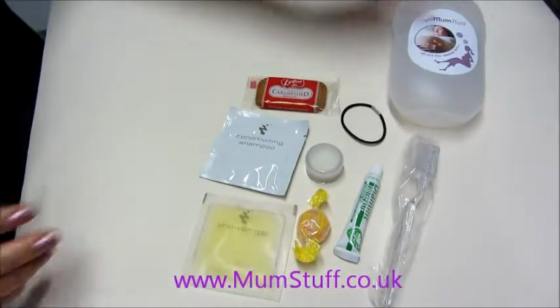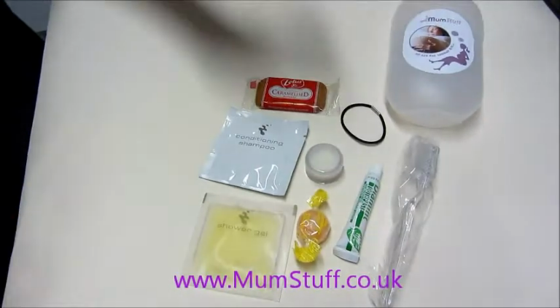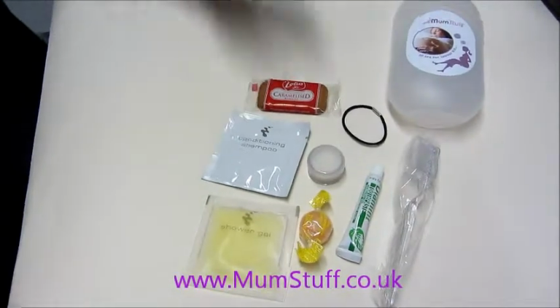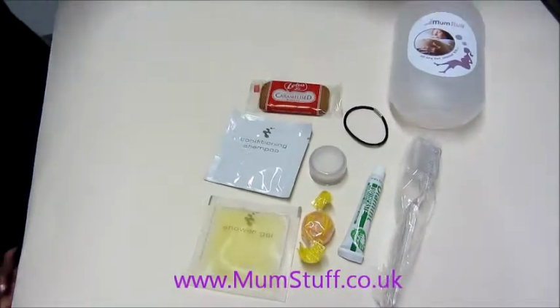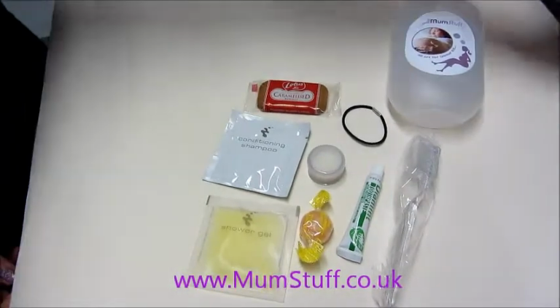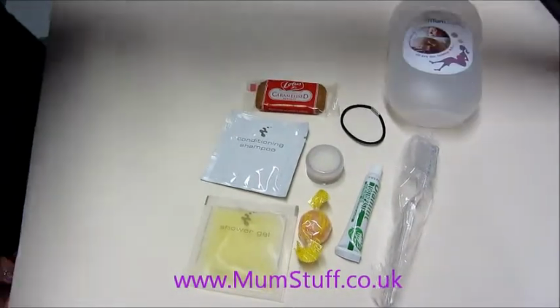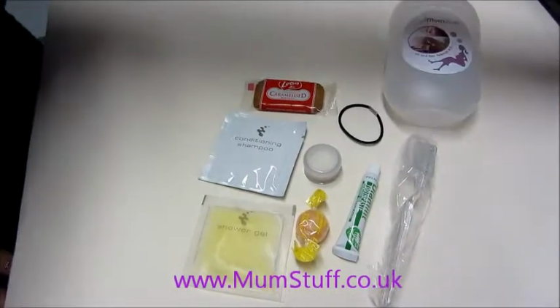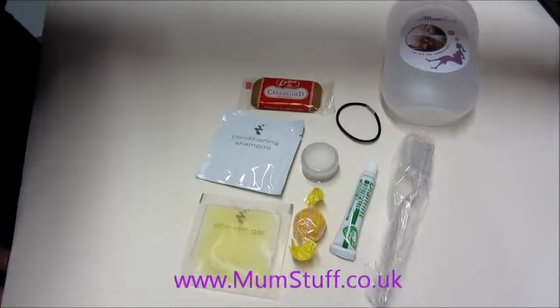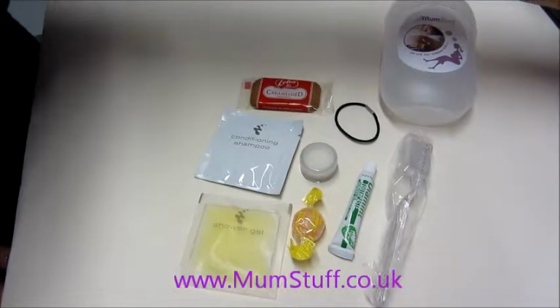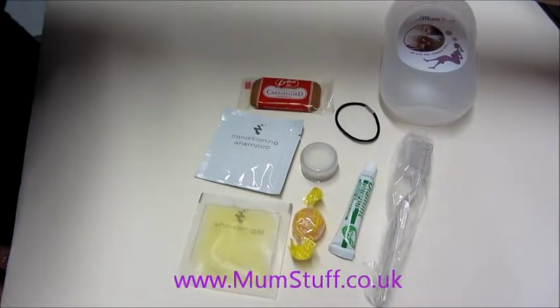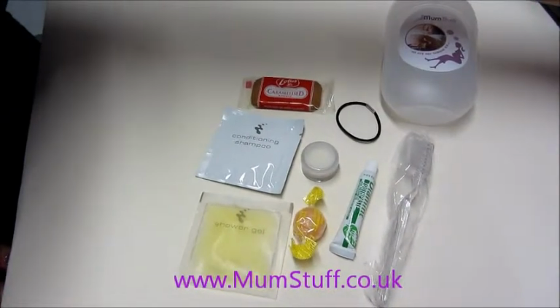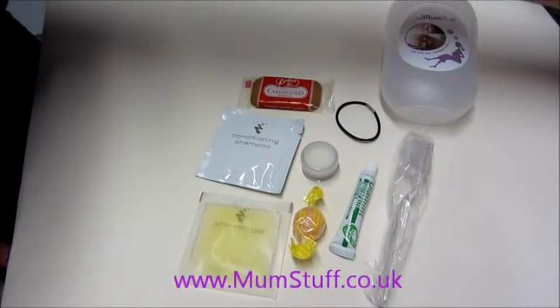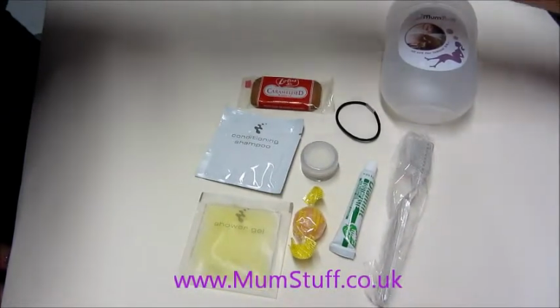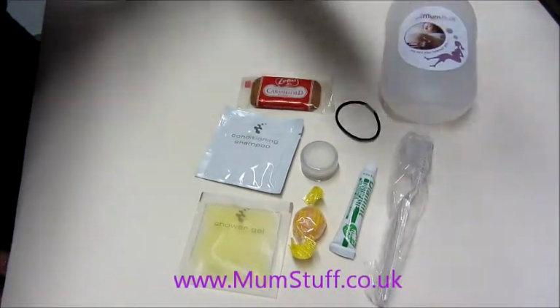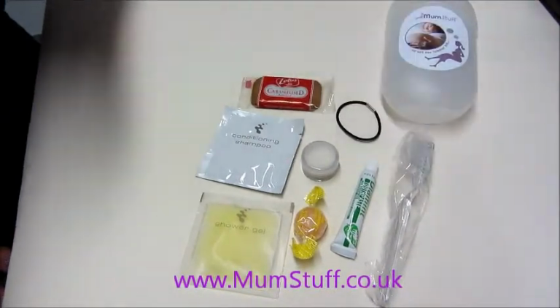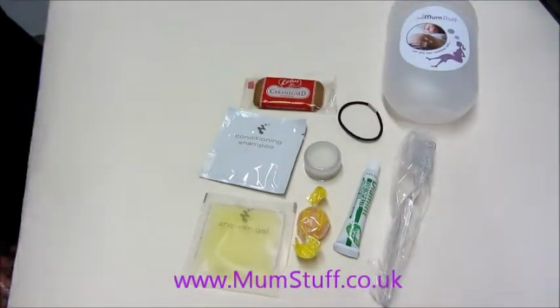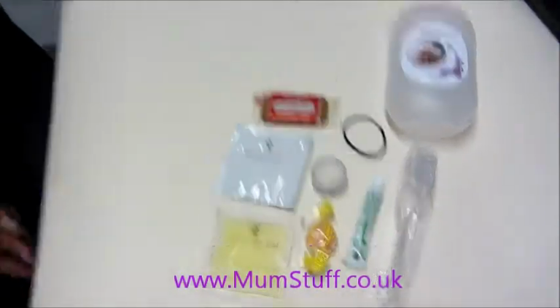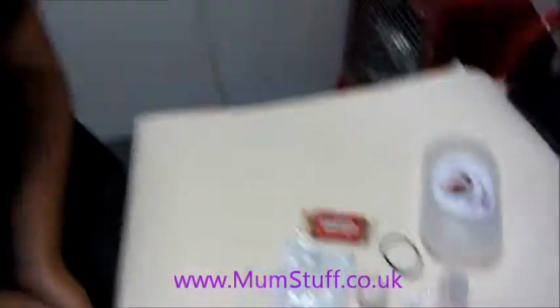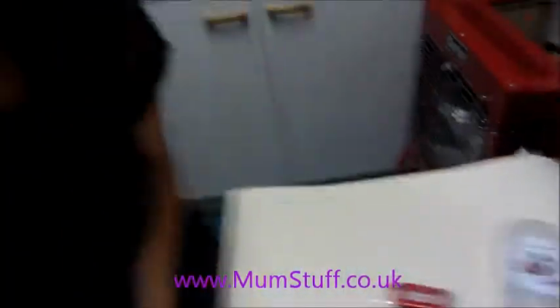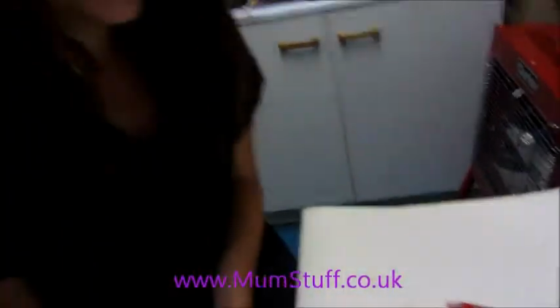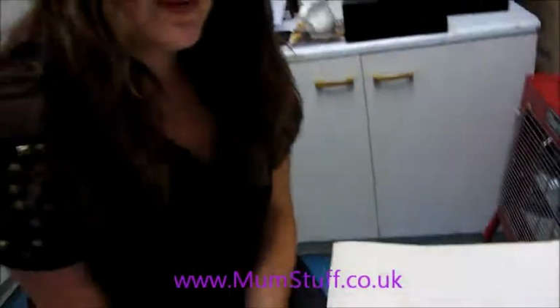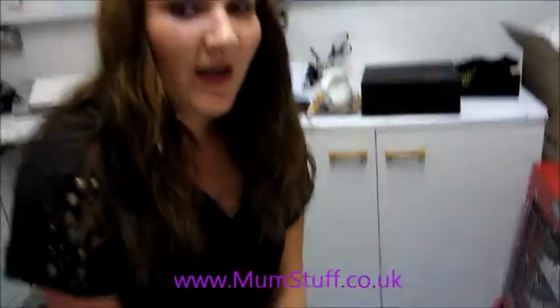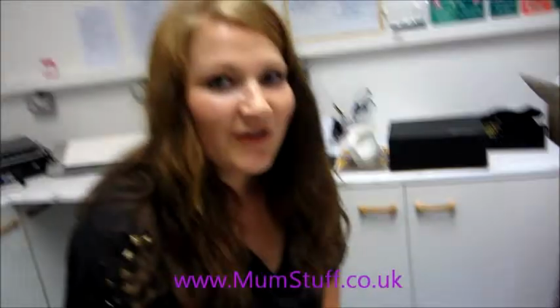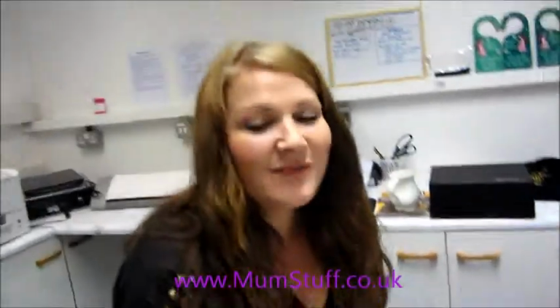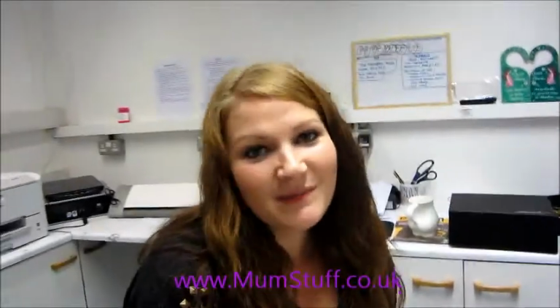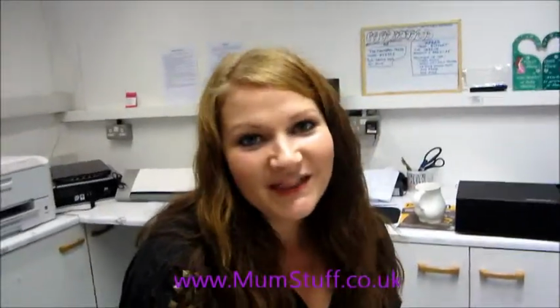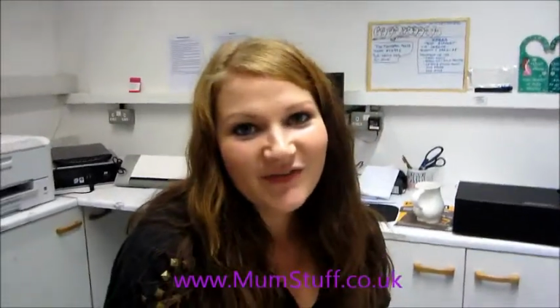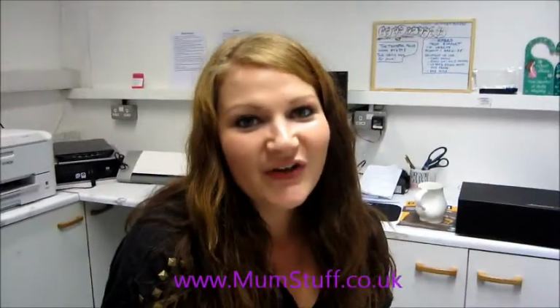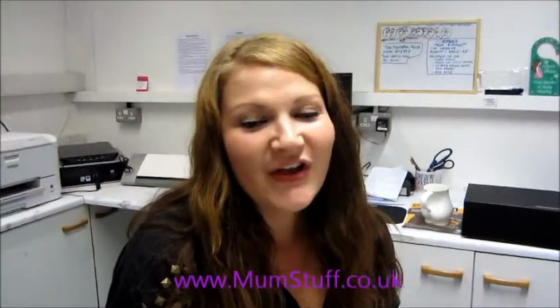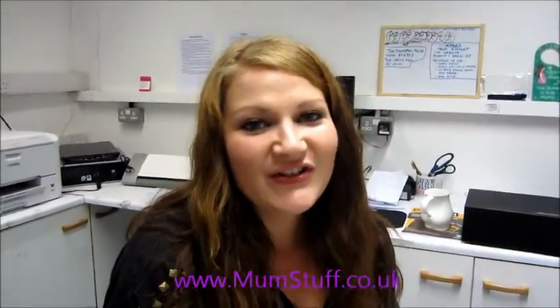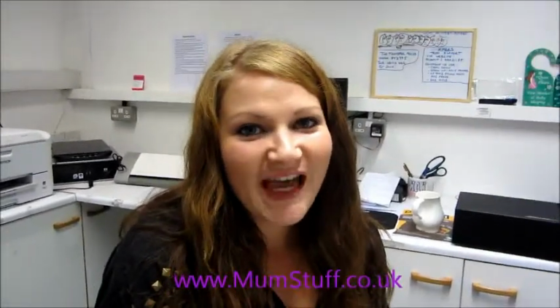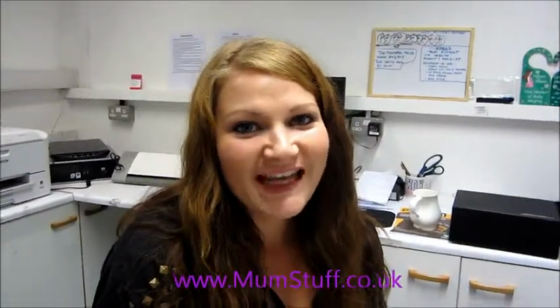All of these products is just £7.95 and only available from mumsstuff.co.uk.